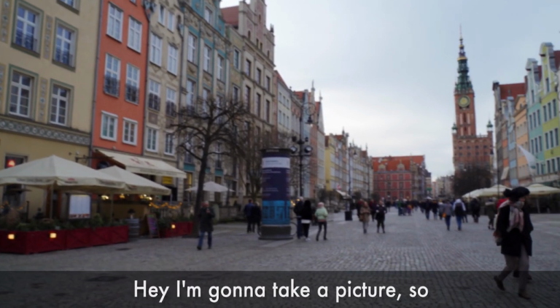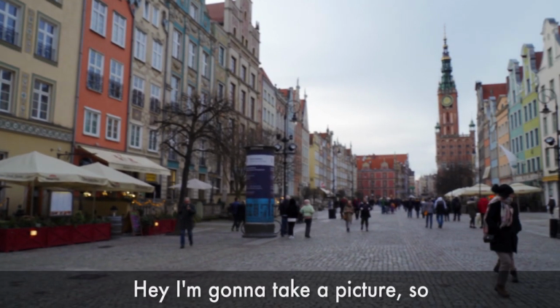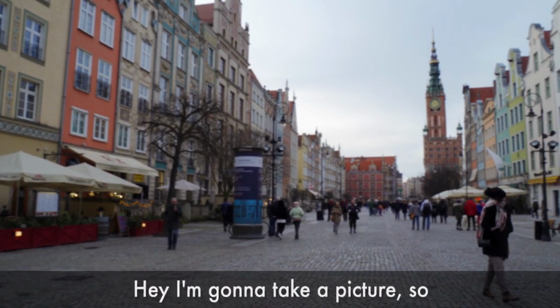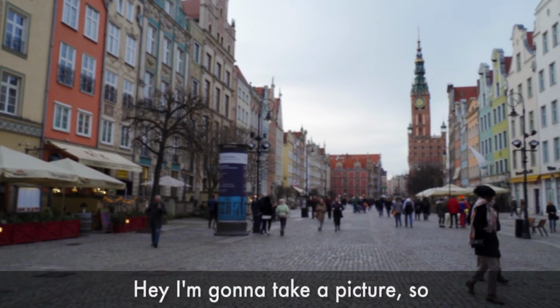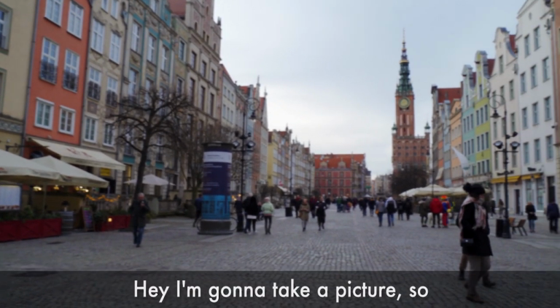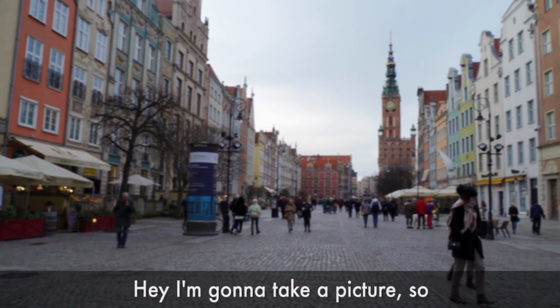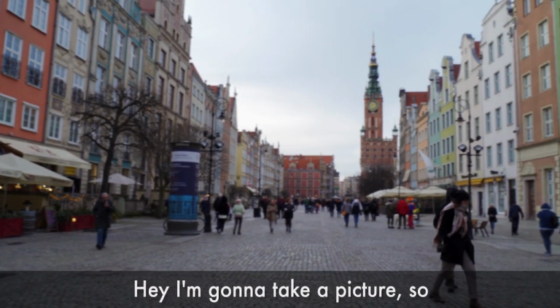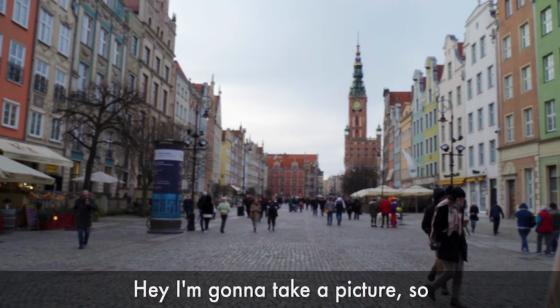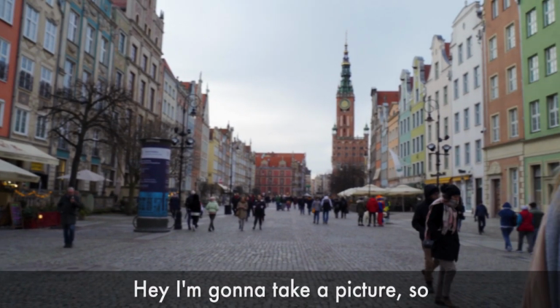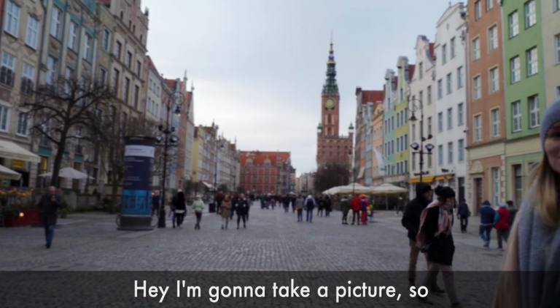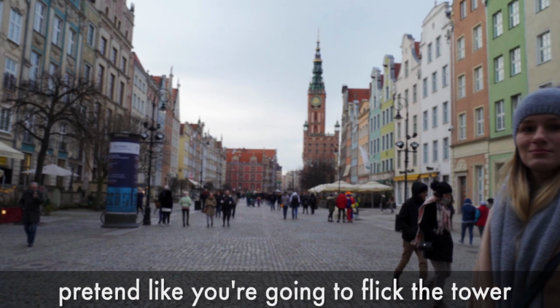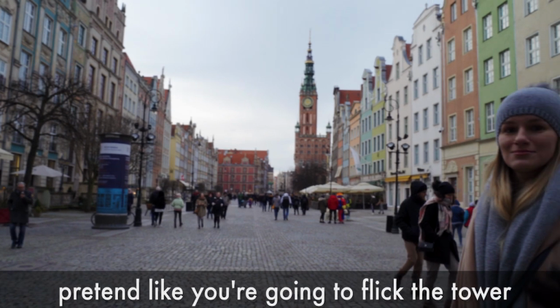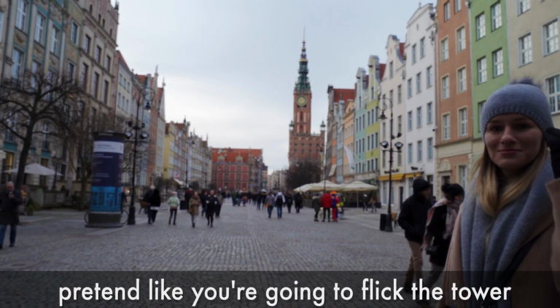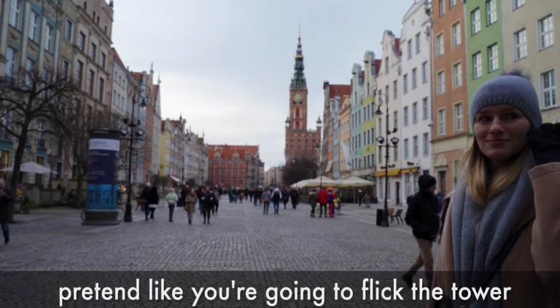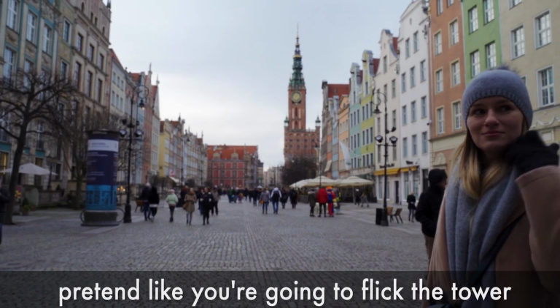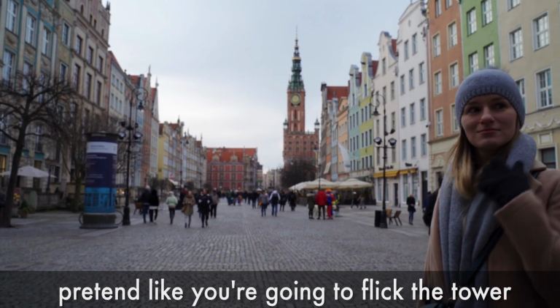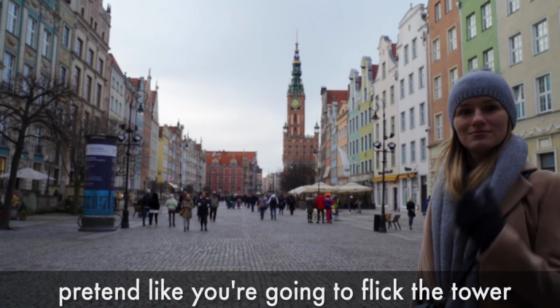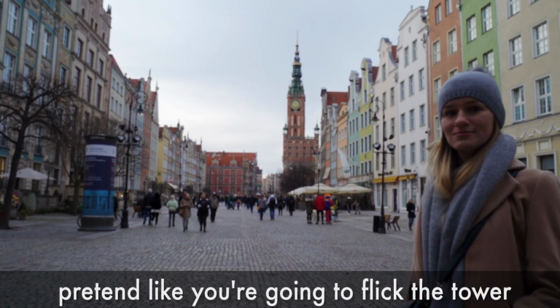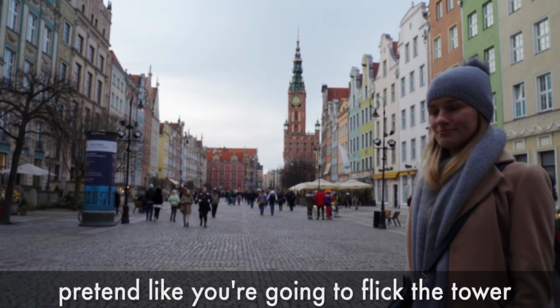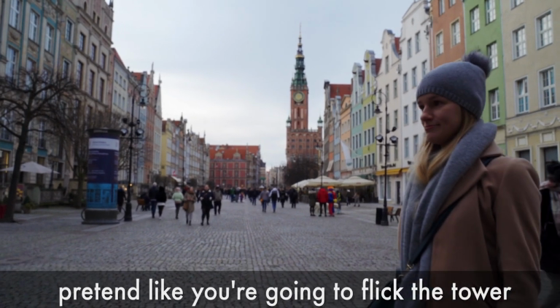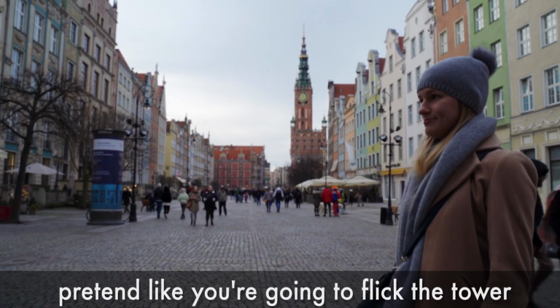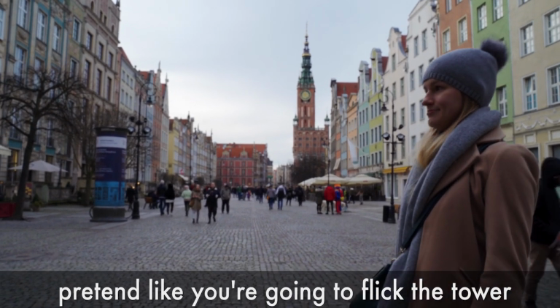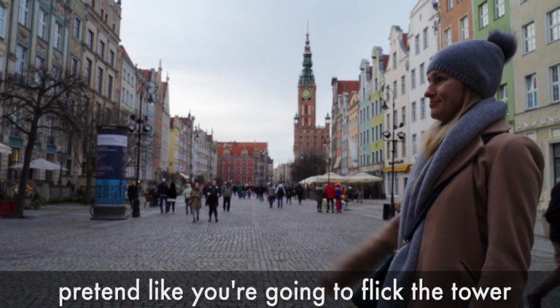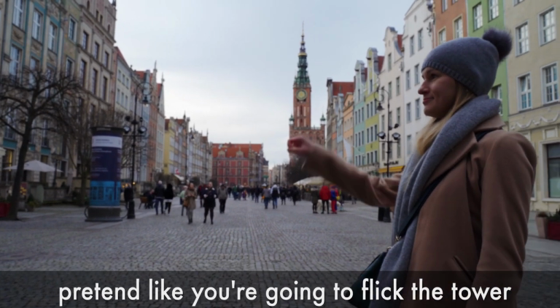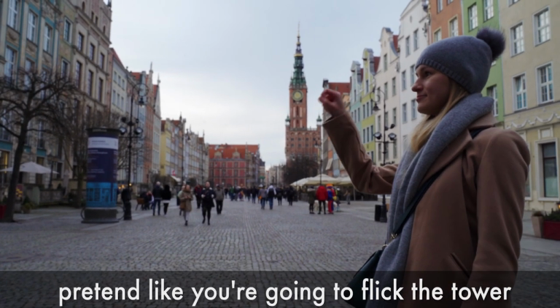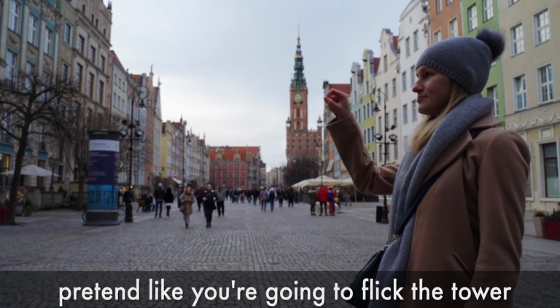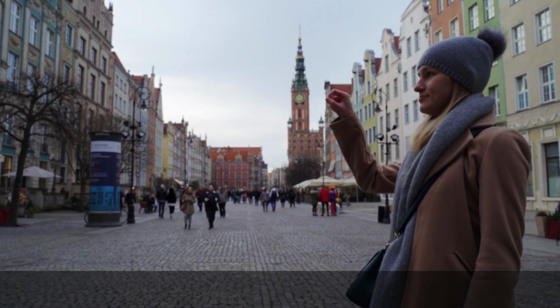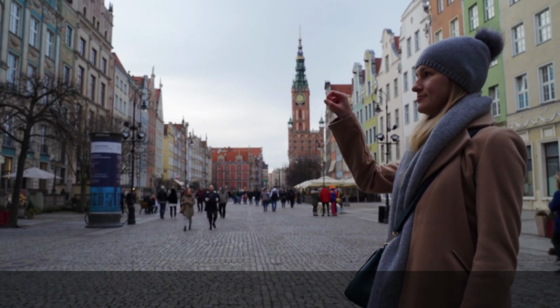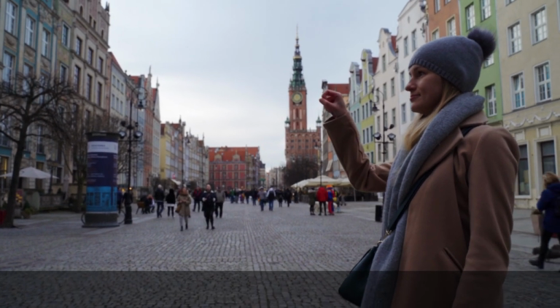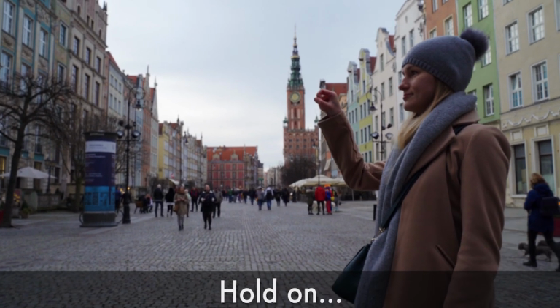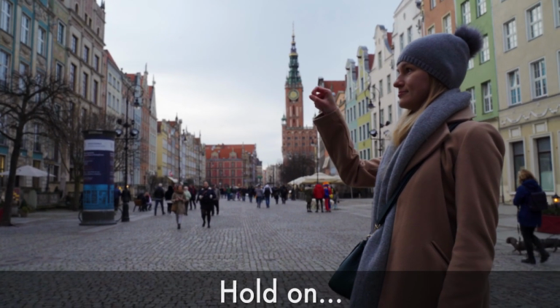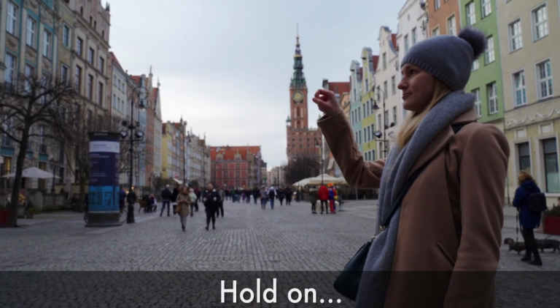Hey, I'm gonna take a picture so pretend like you're going to flick the tower, right? Hold on.